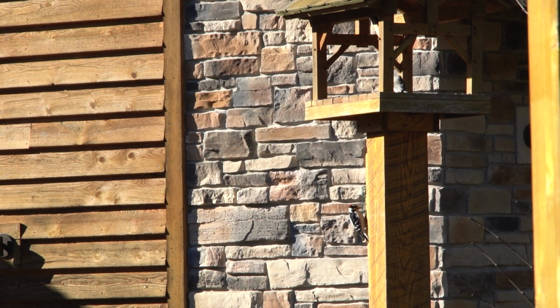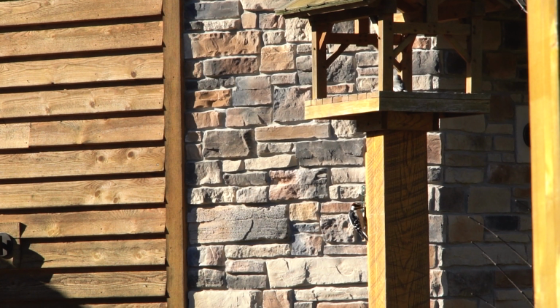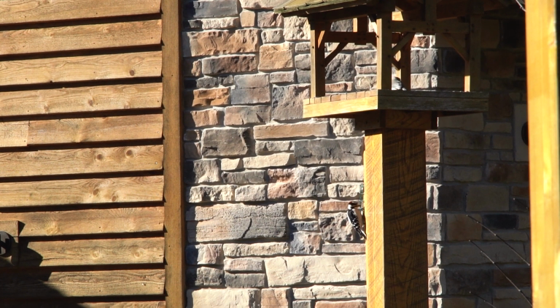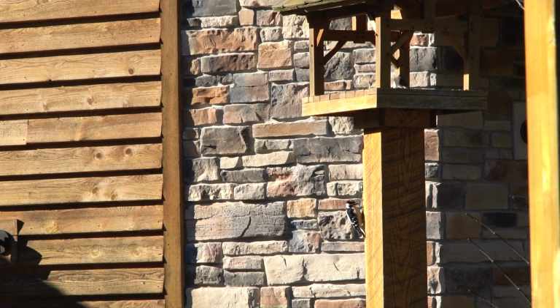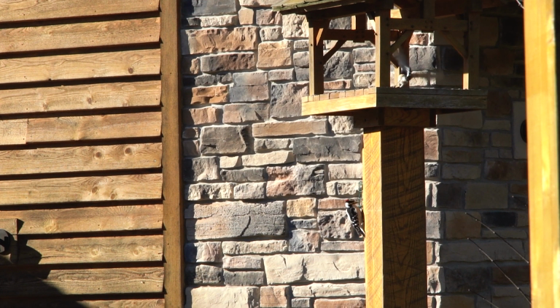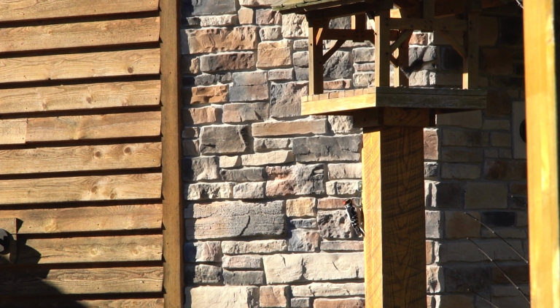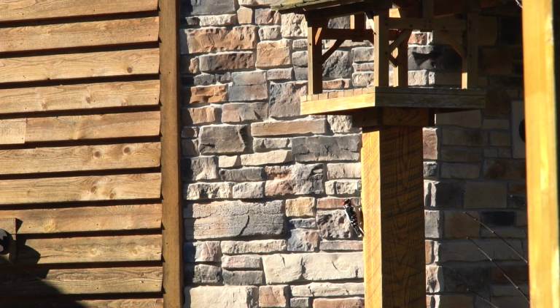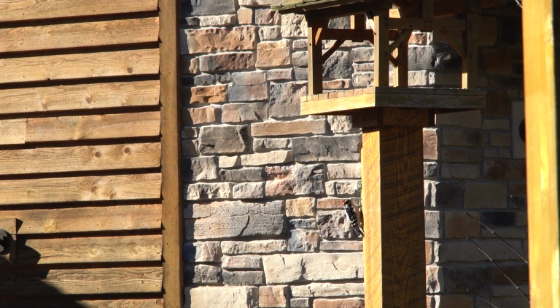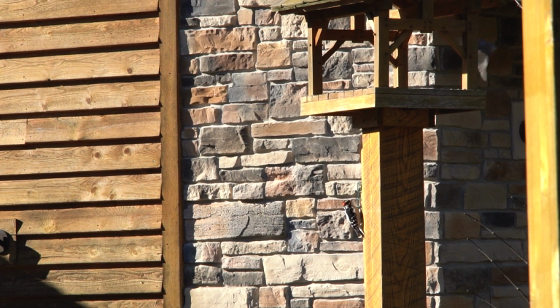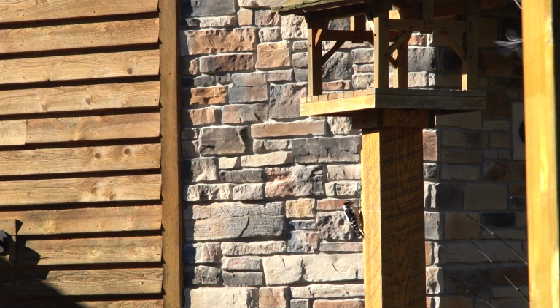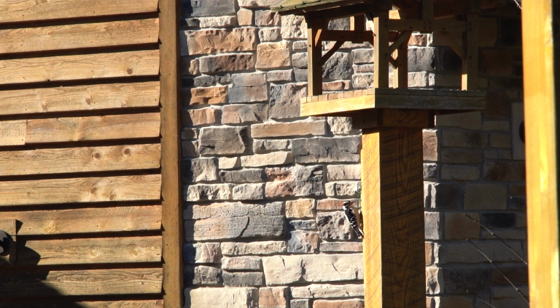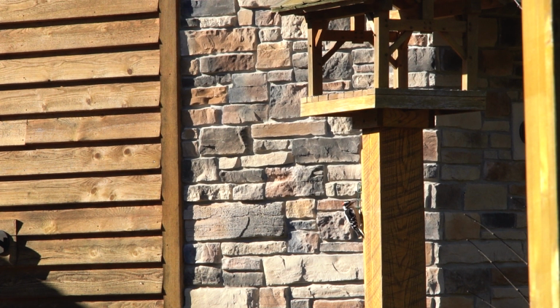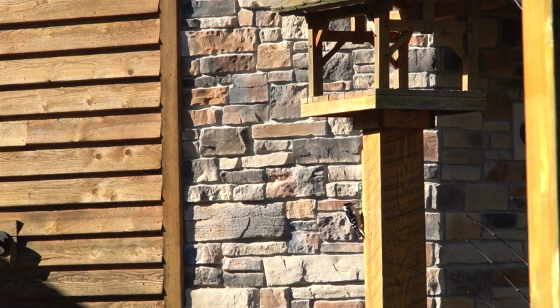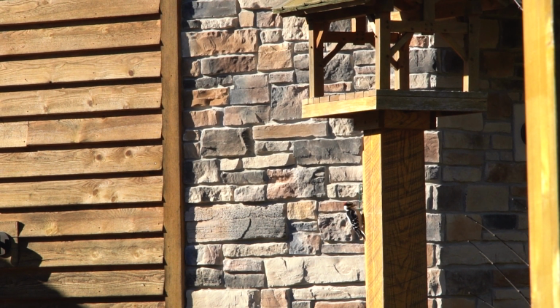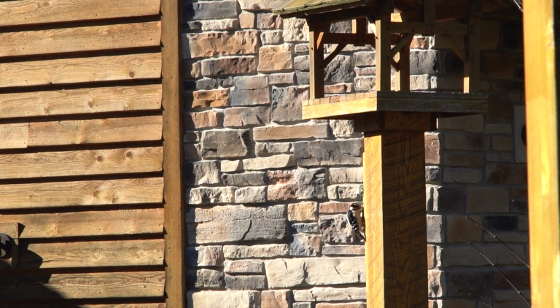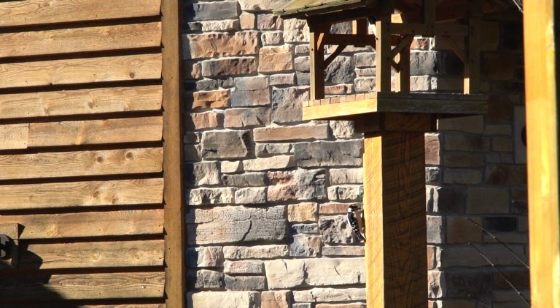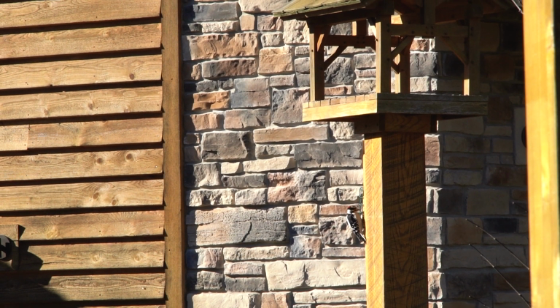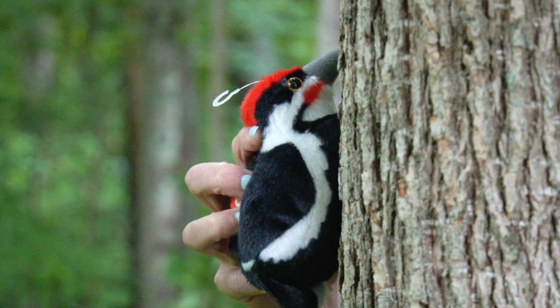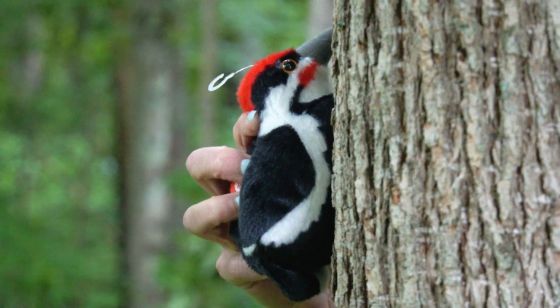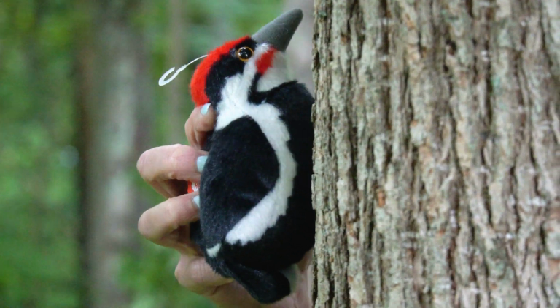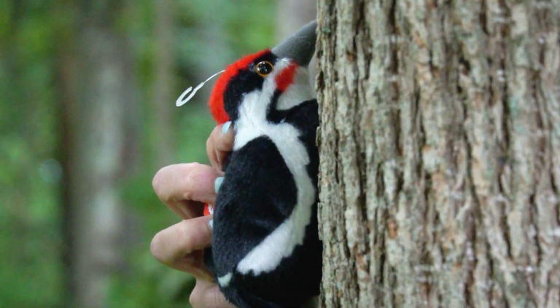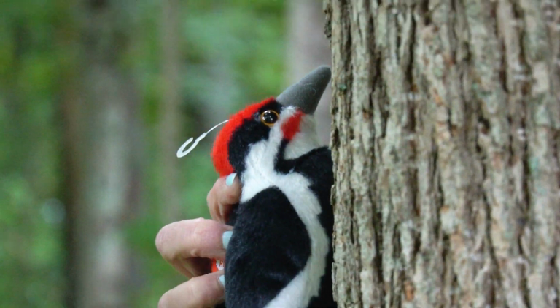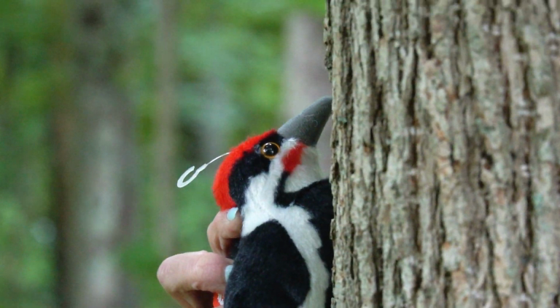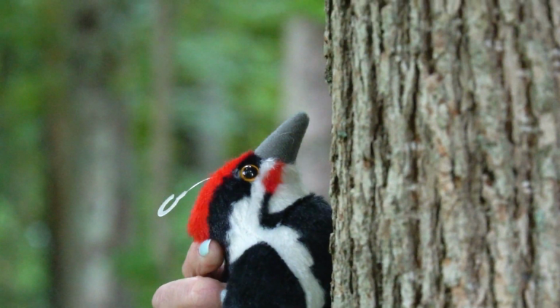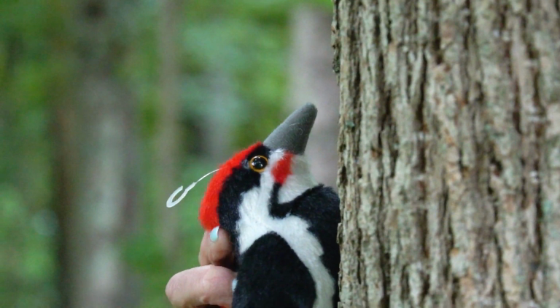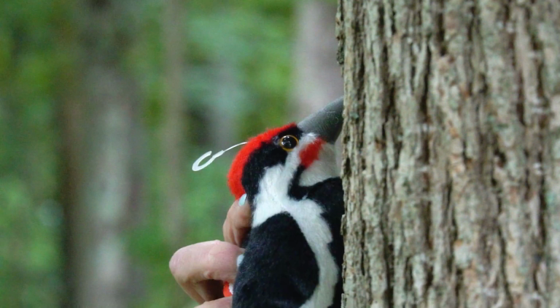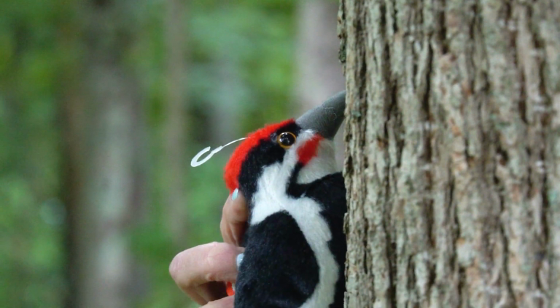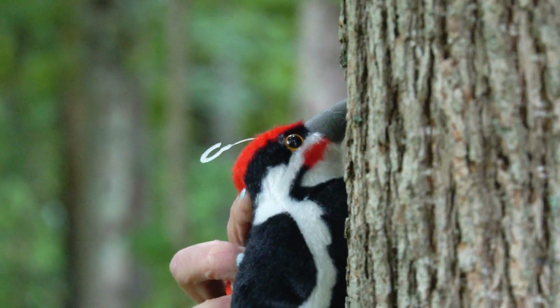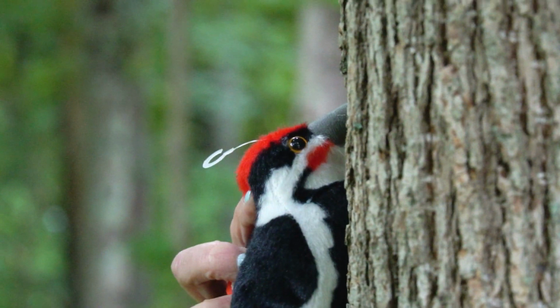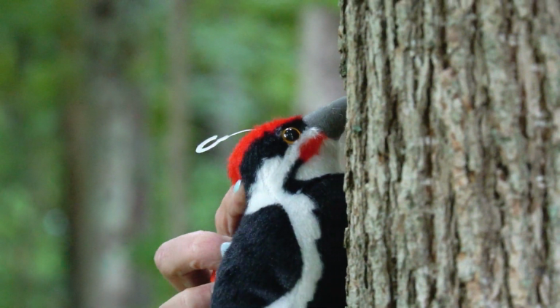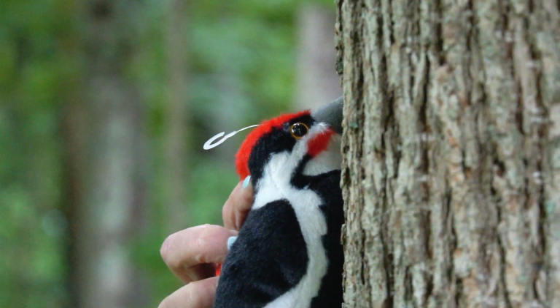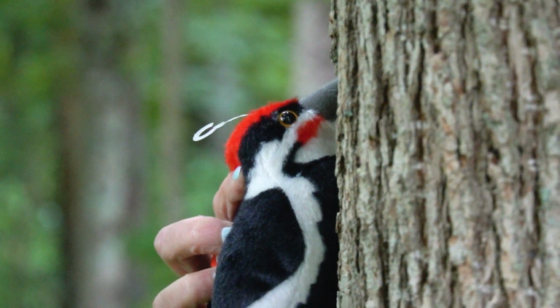Woodpeckers use their very stiff tail feathers as an anchor to brace their bodies against tree trunks while they peck into the wood.